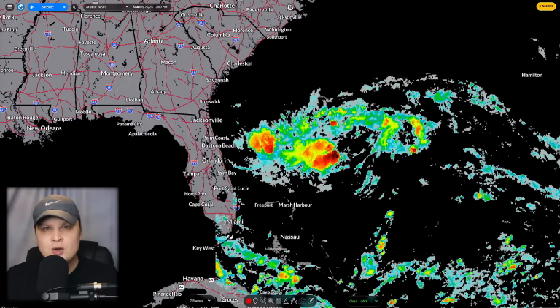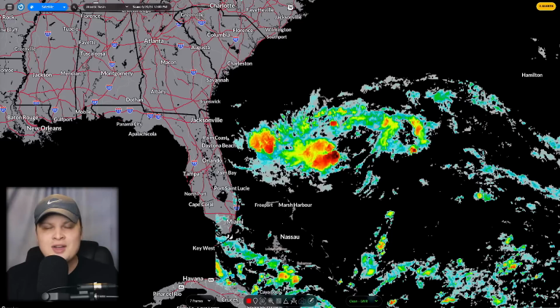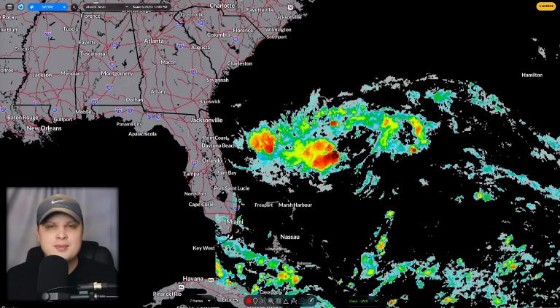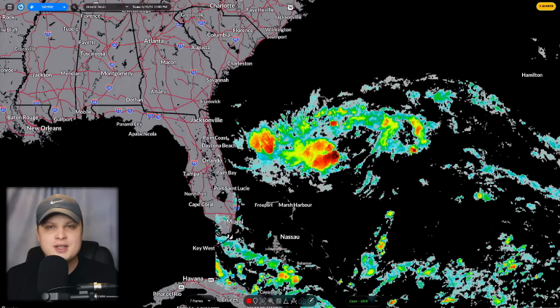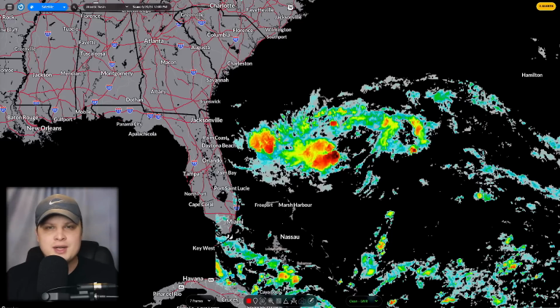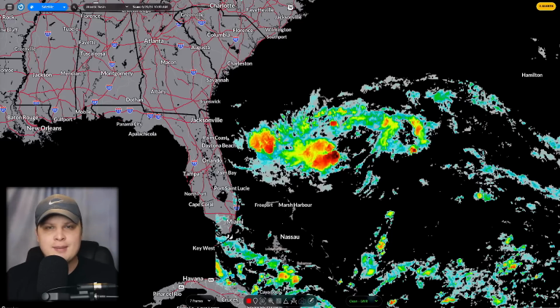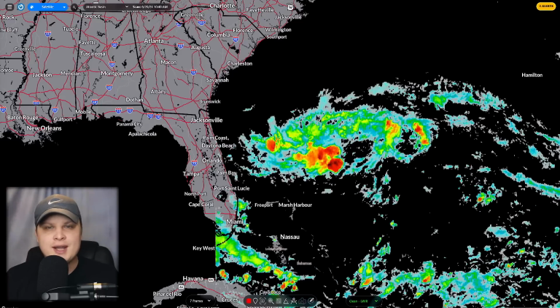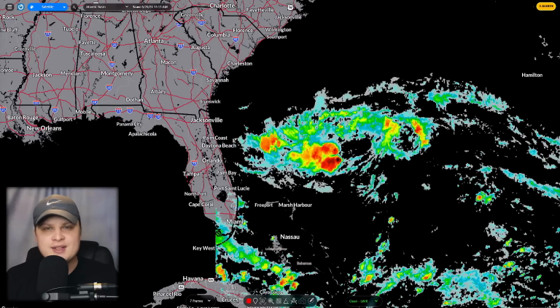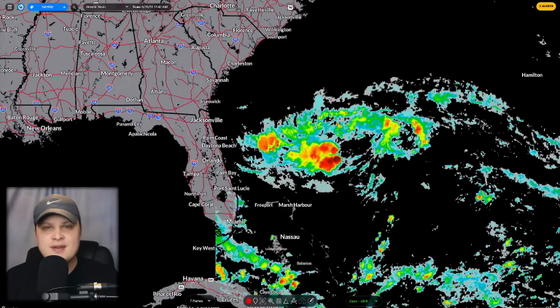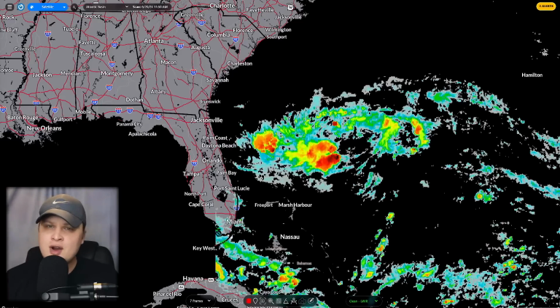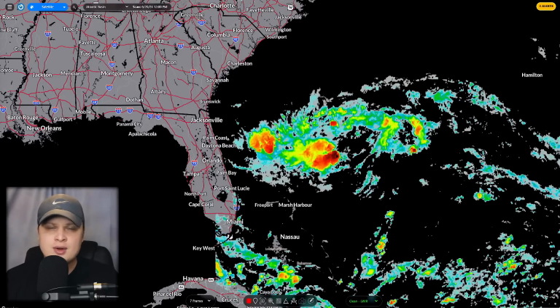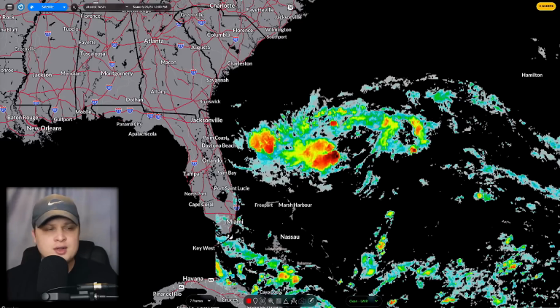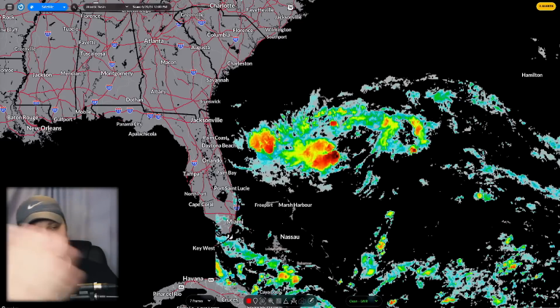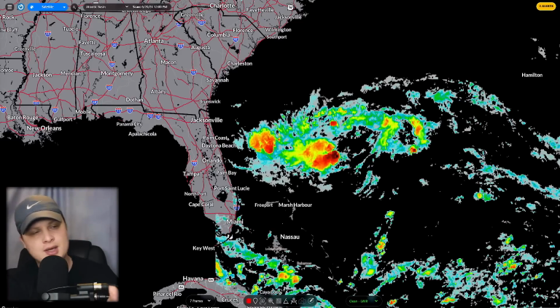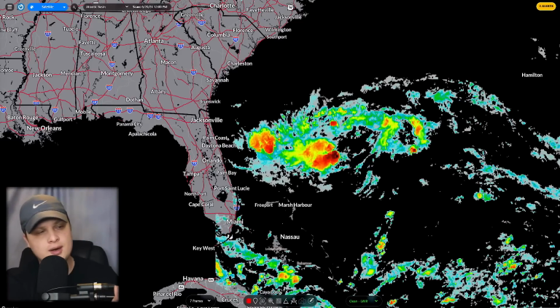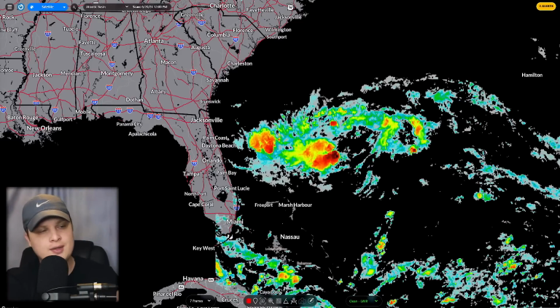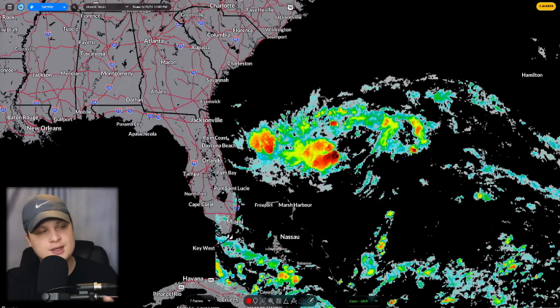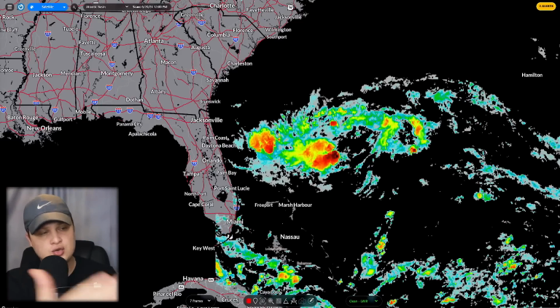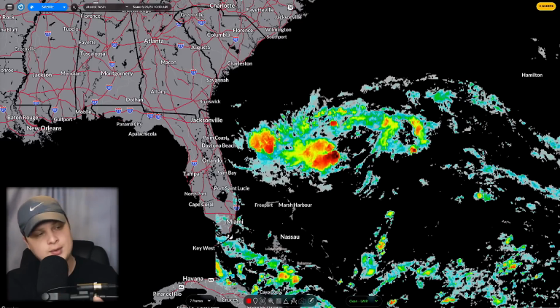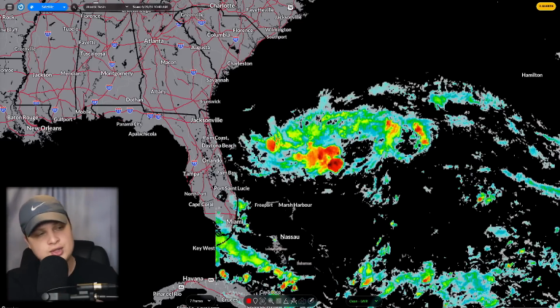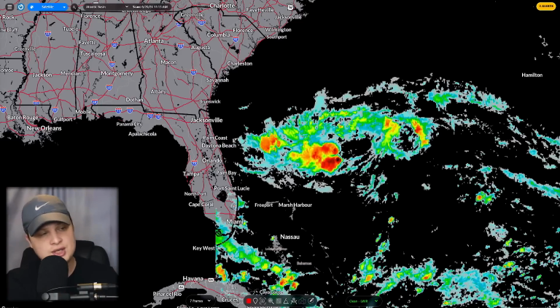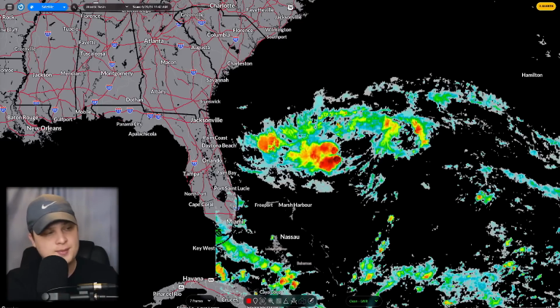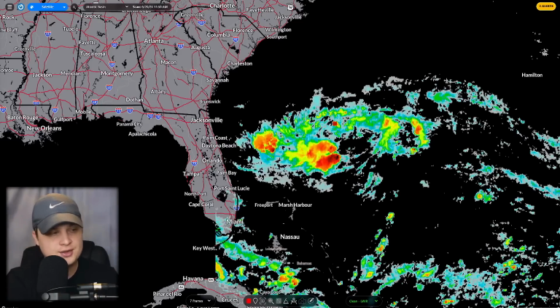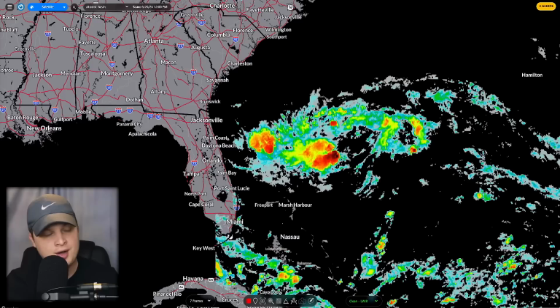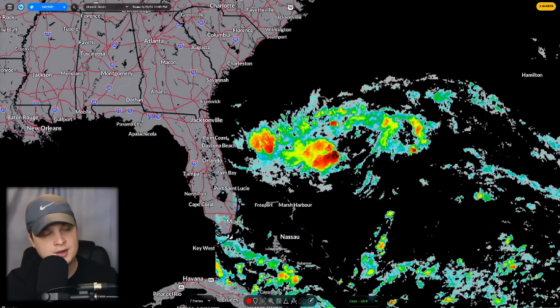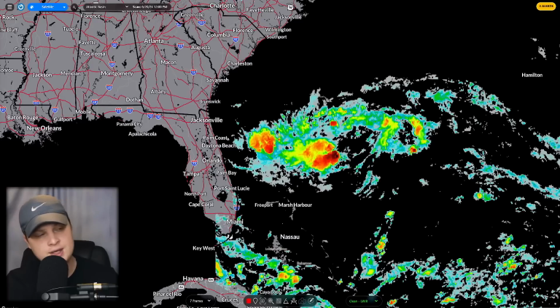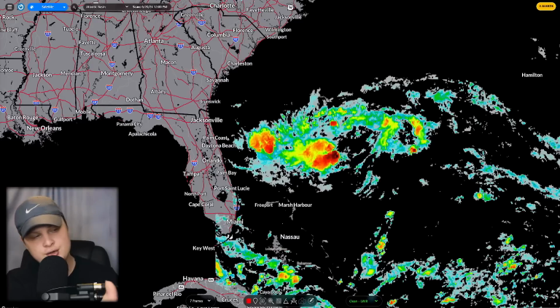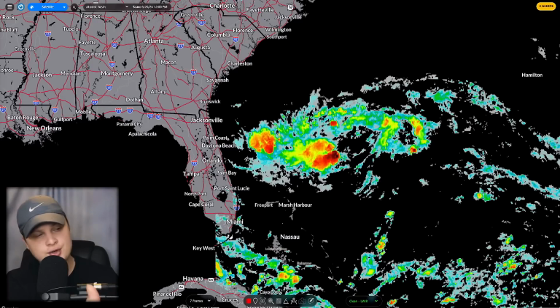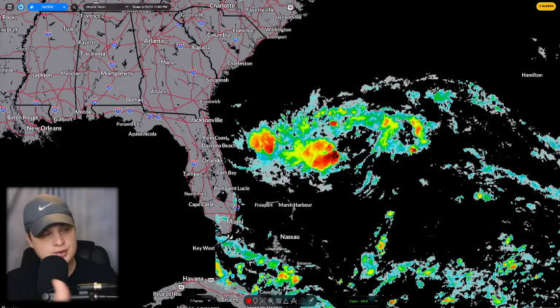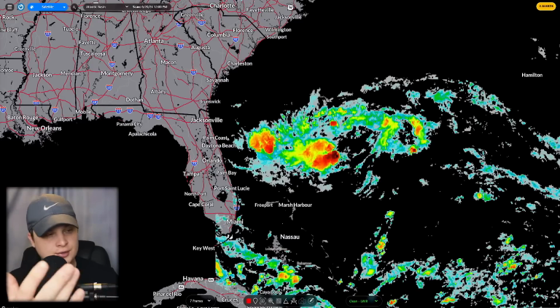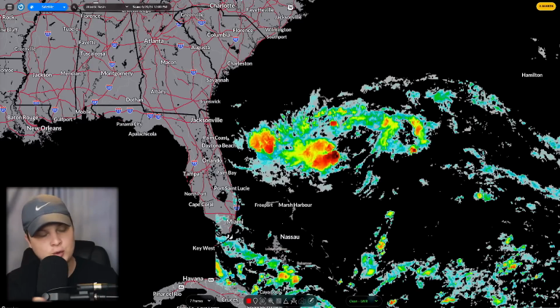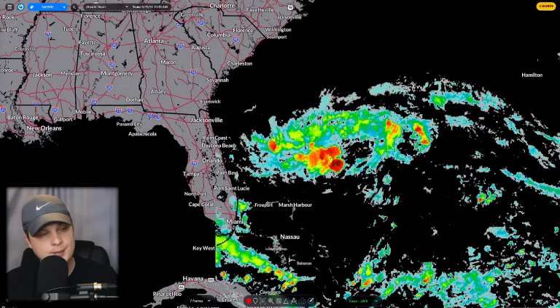Hello, how's everybody doing today? My name is Evan Freiberger, and today we're going to be talking about this tropical system that is off of the eastern coast of Florida.